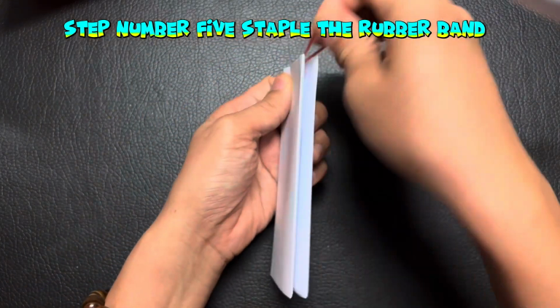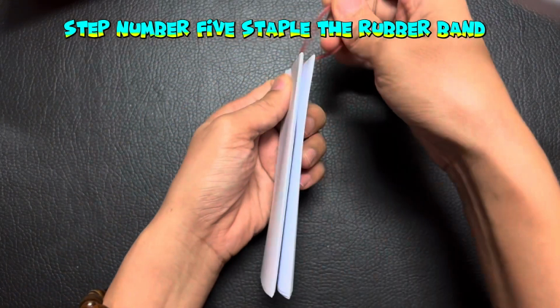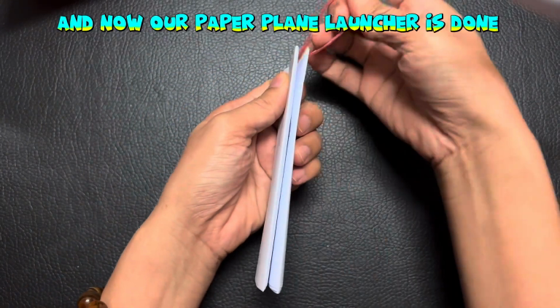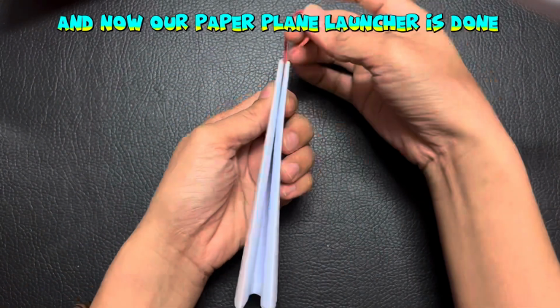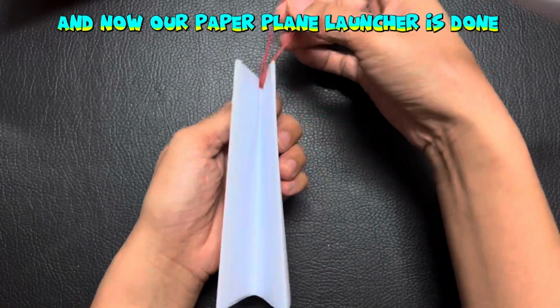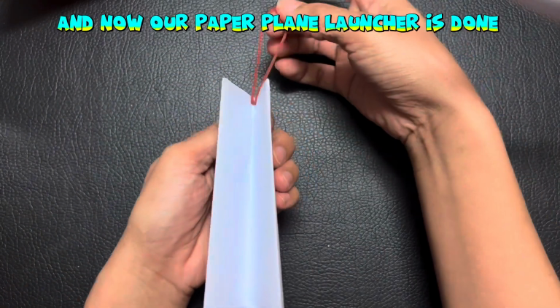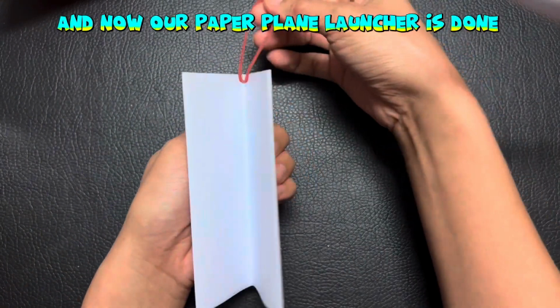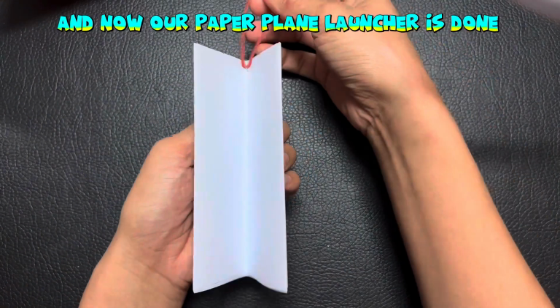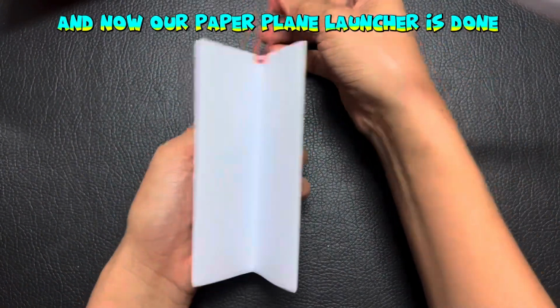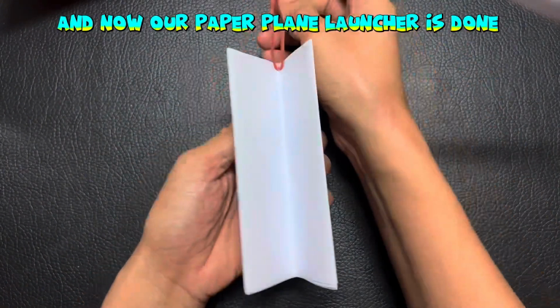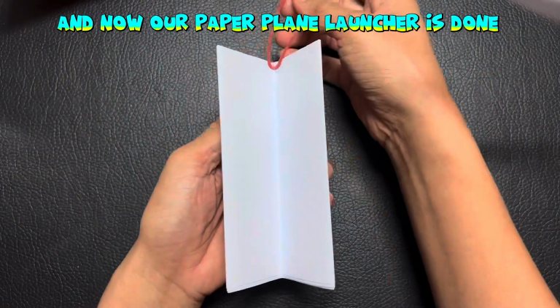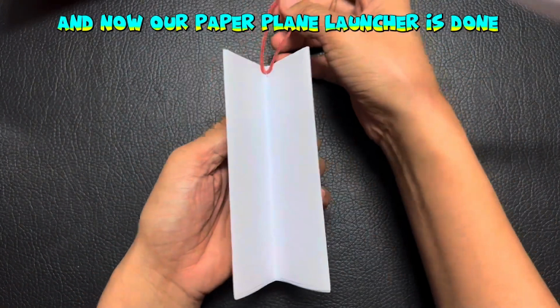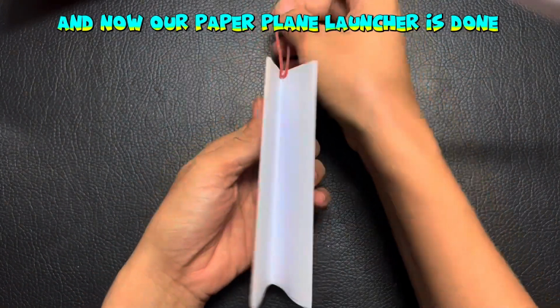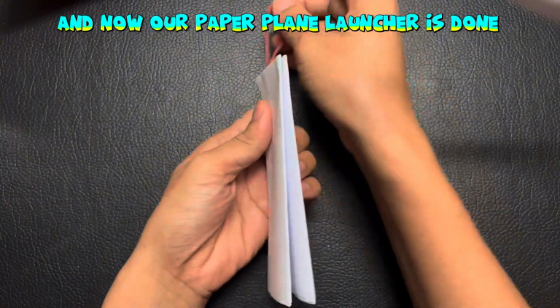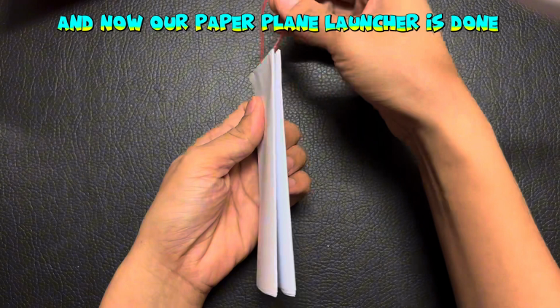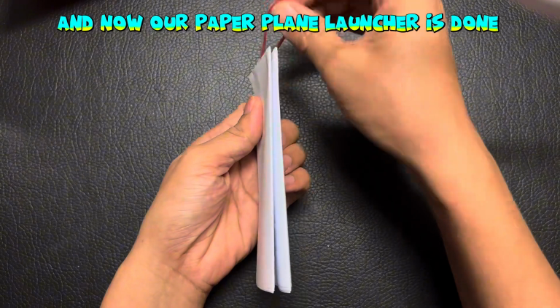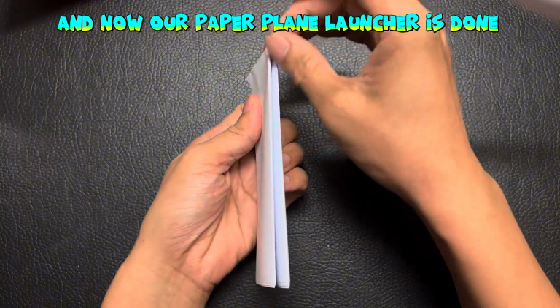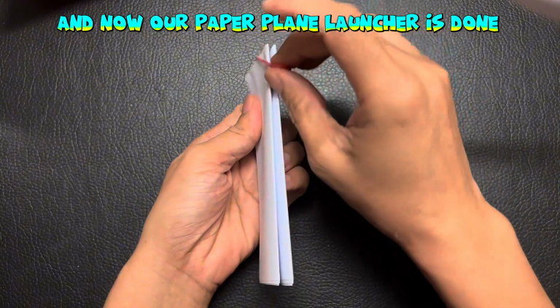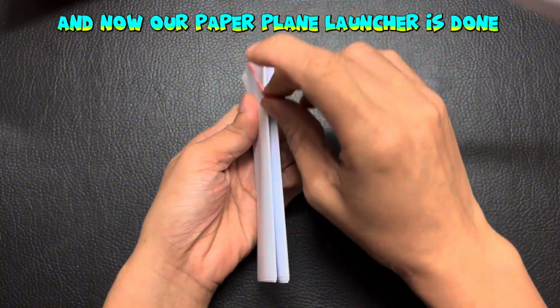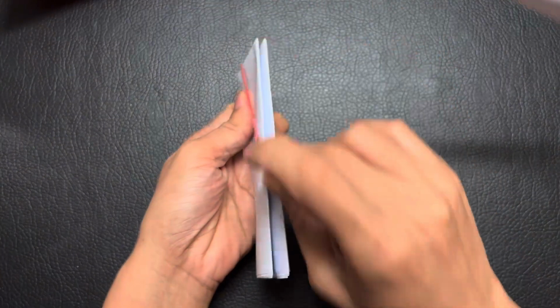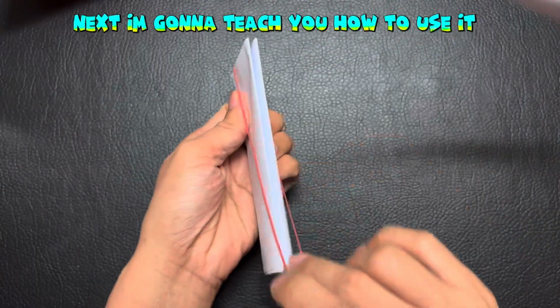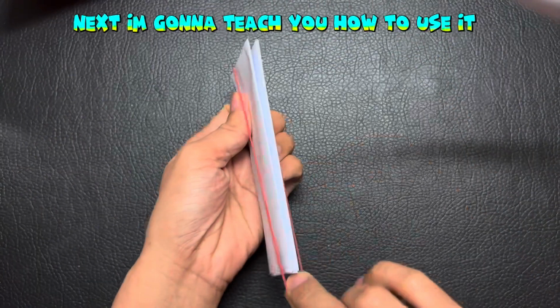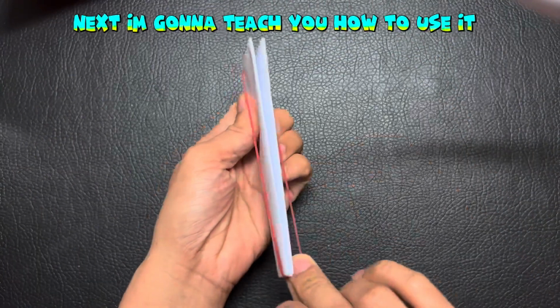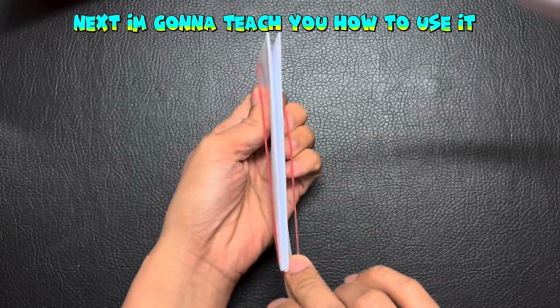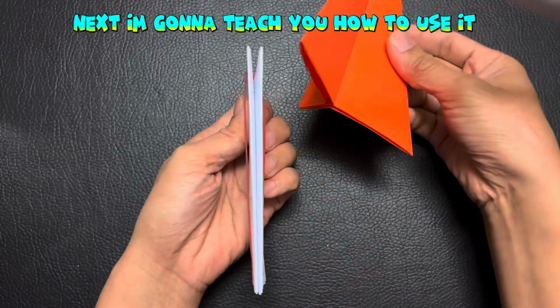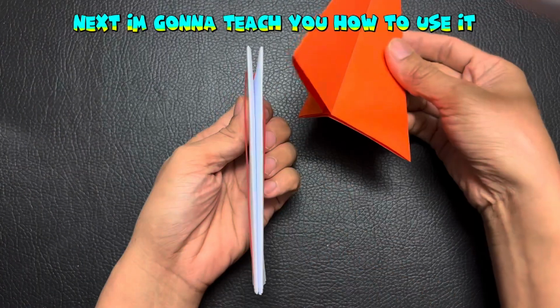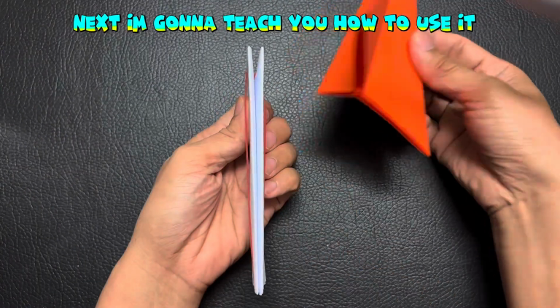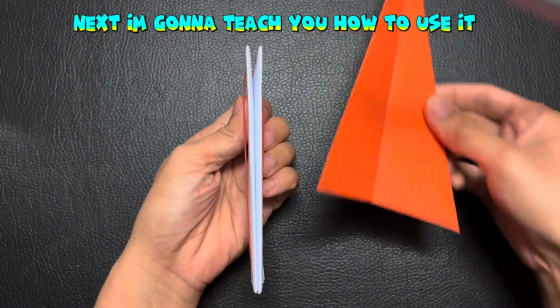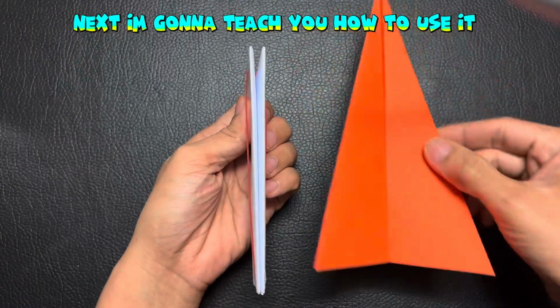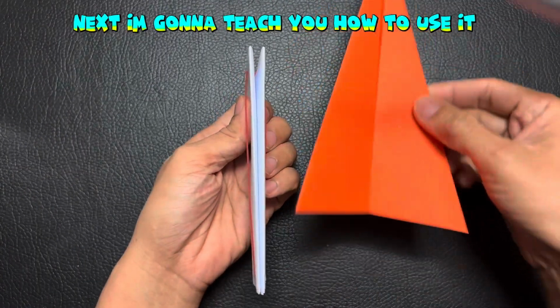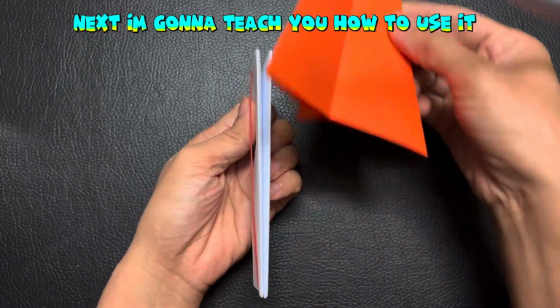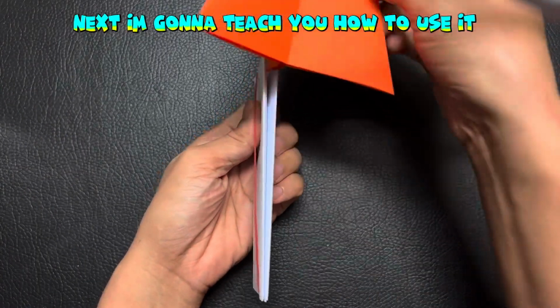And now our Paper Plane Launcher is done! Next, I'm going to teach you how to use it.